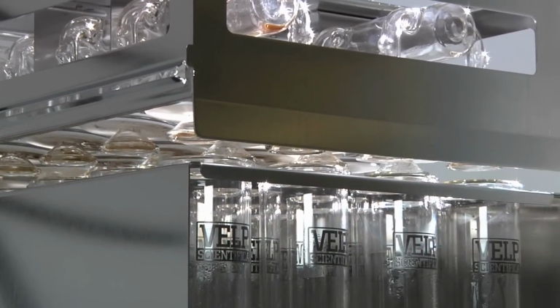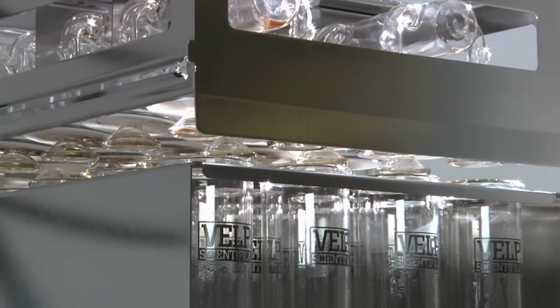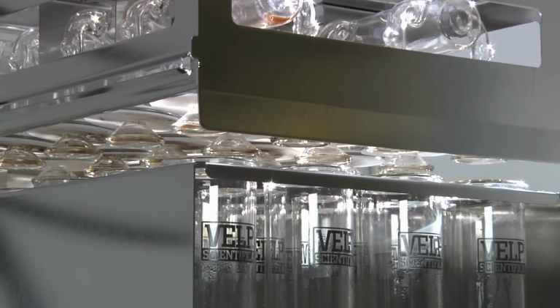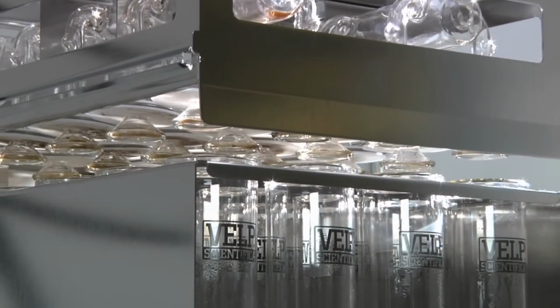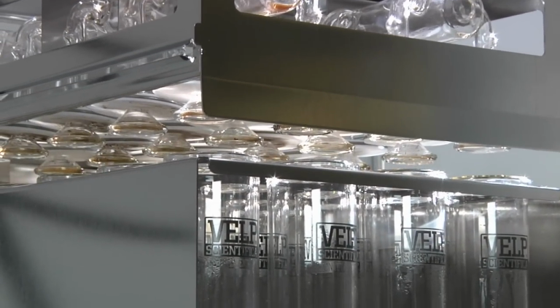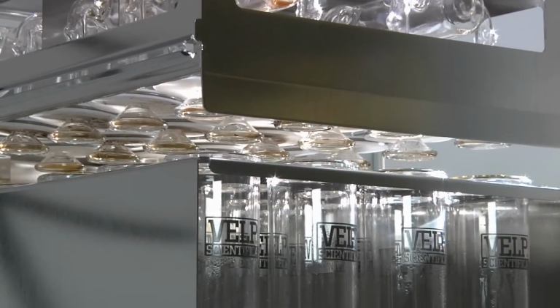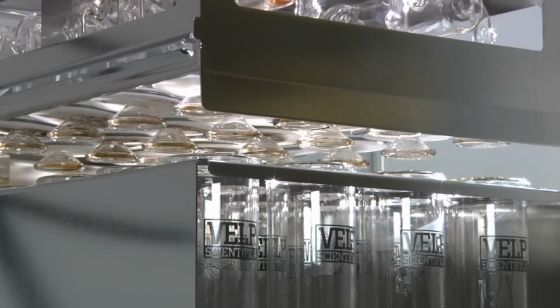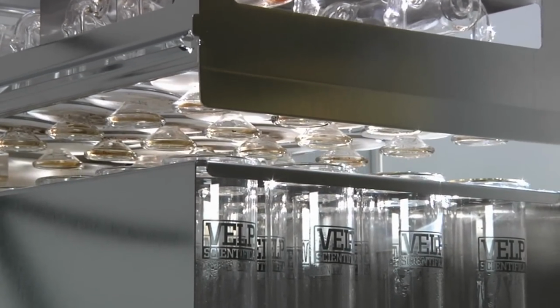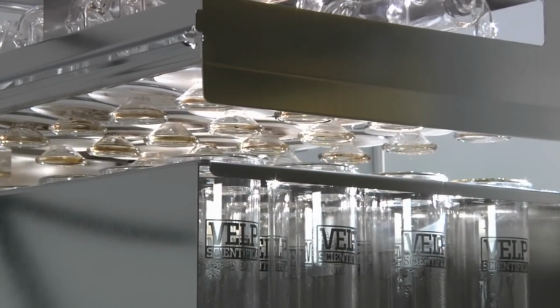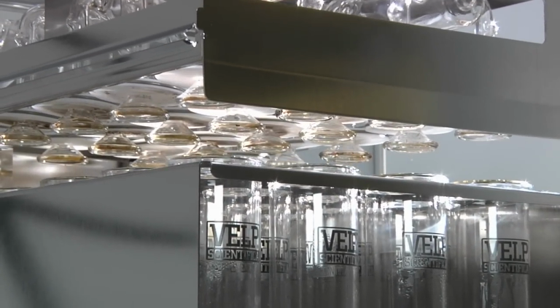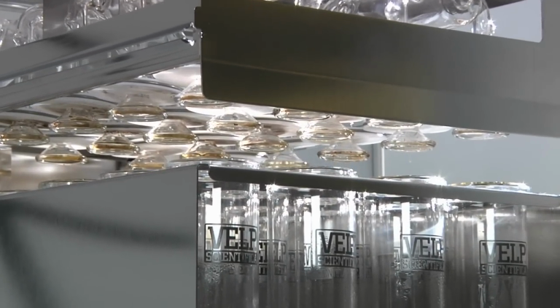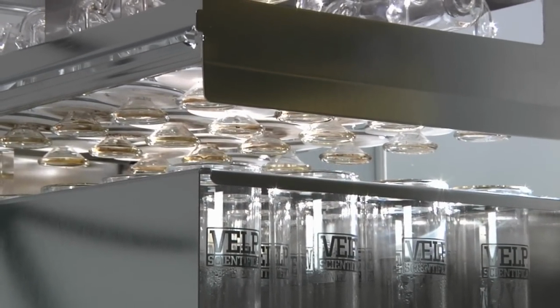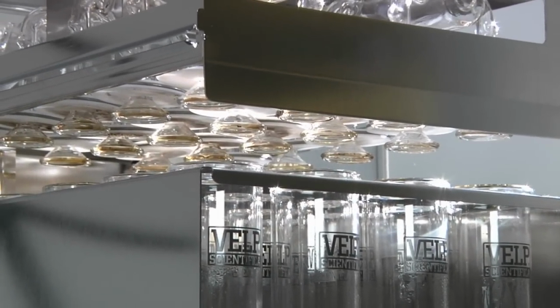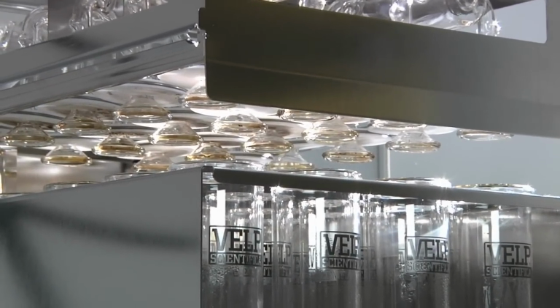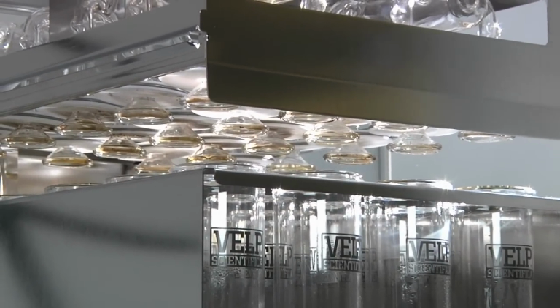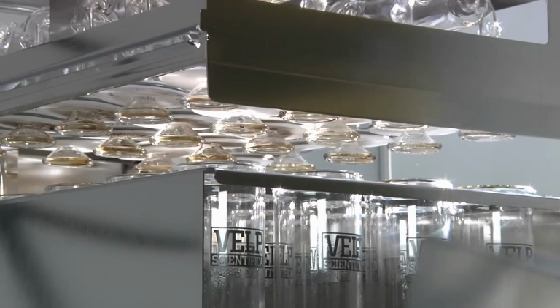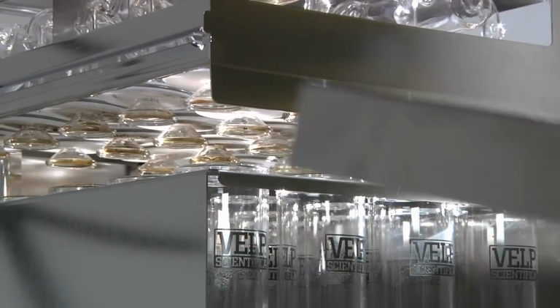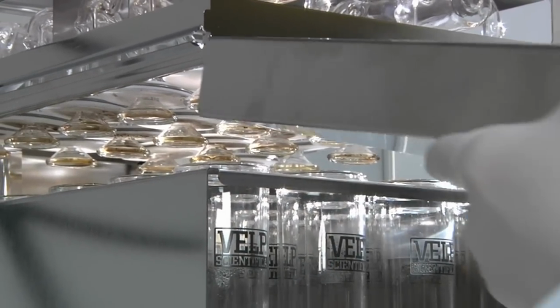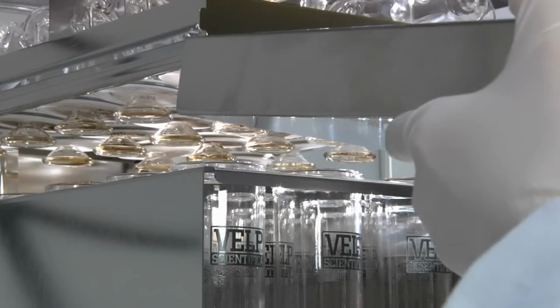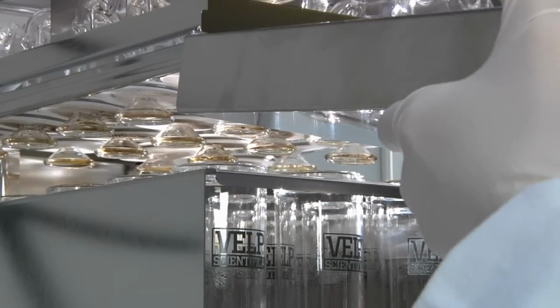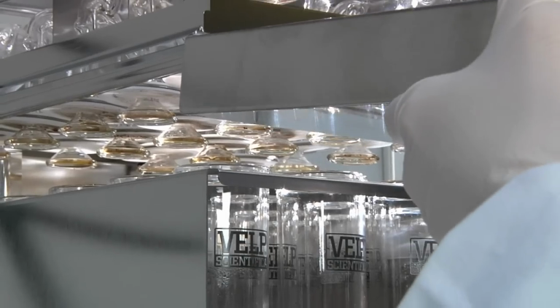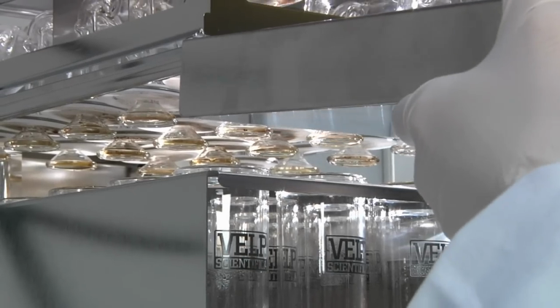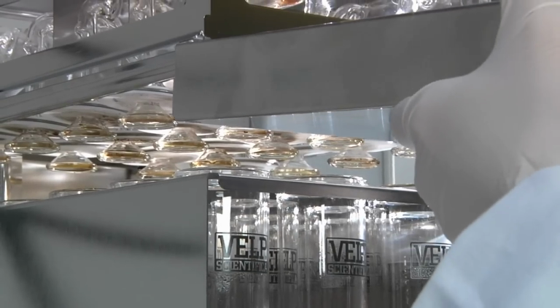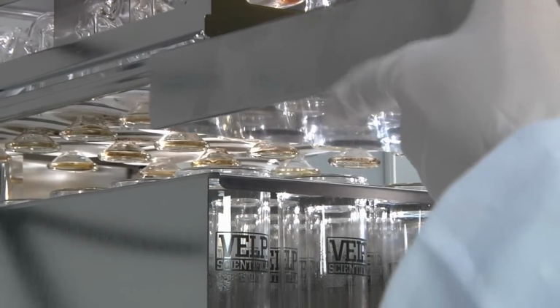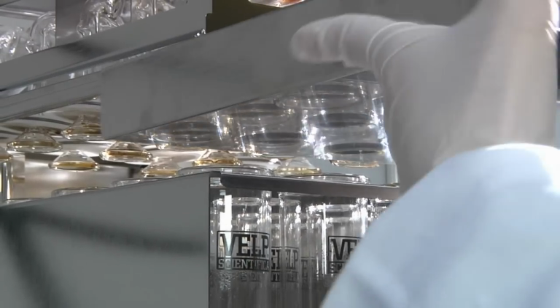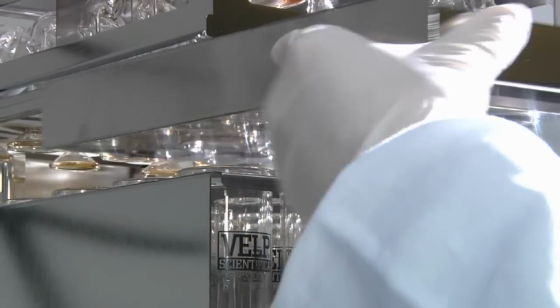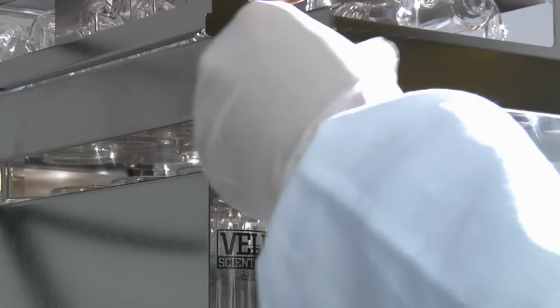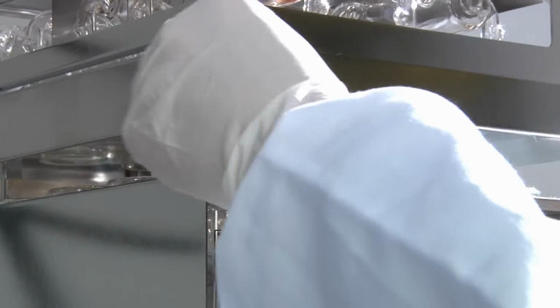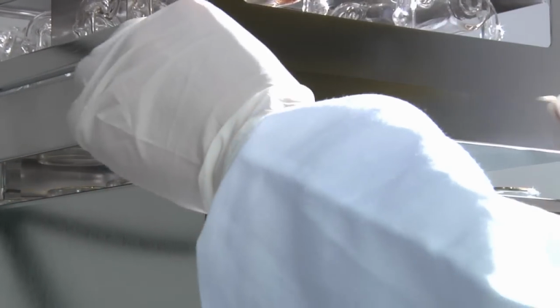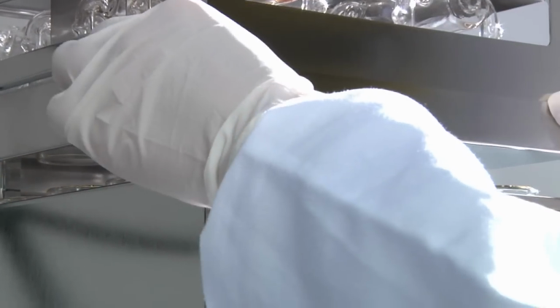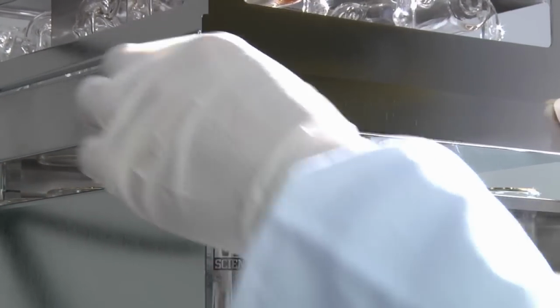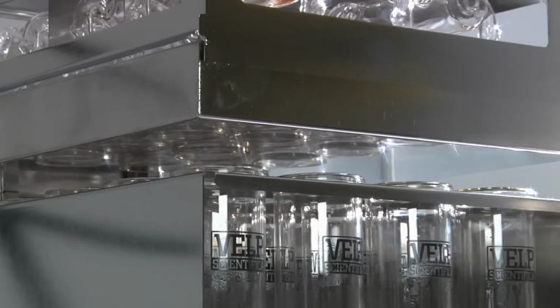It is then possible to slide the rack out and replace it with another in order to start the next run, increasing productivity.